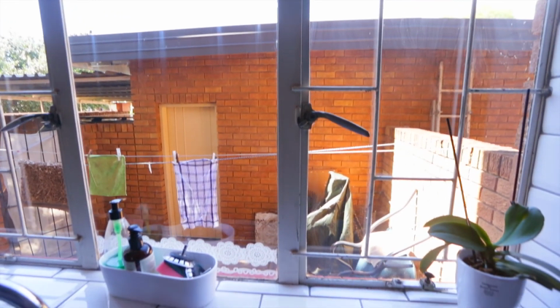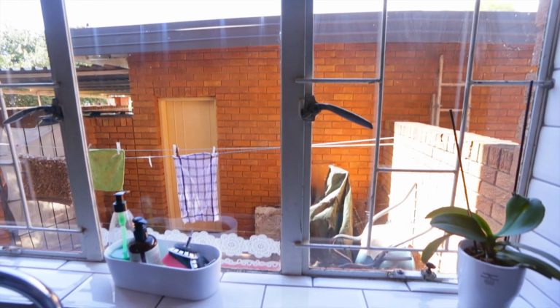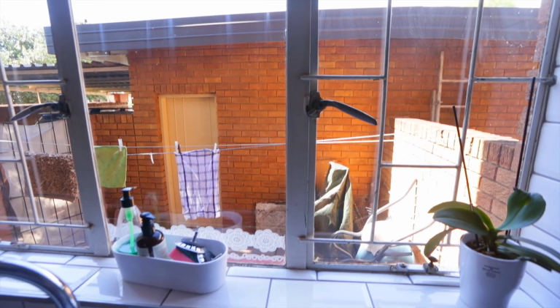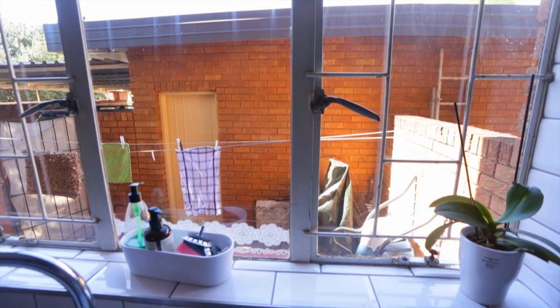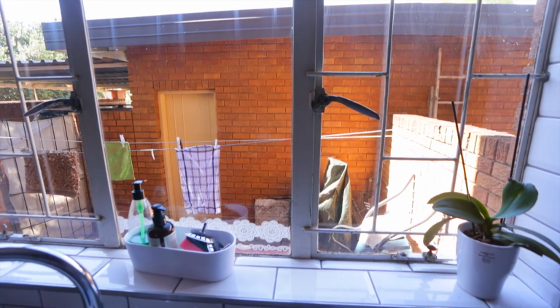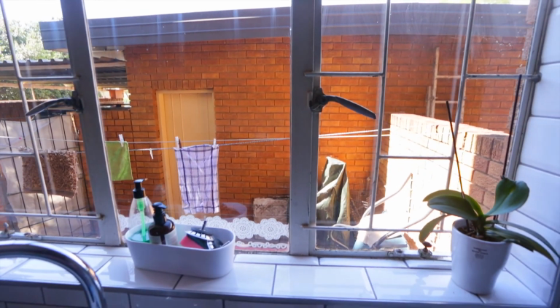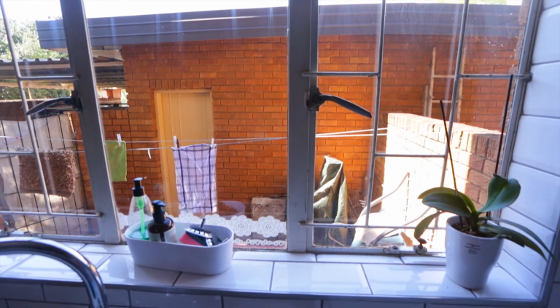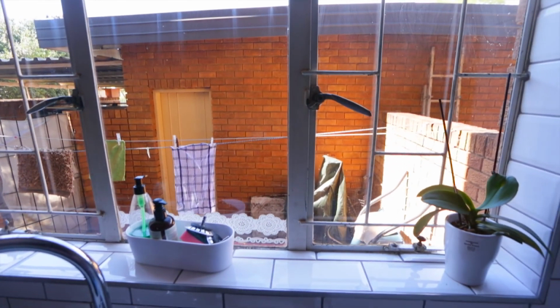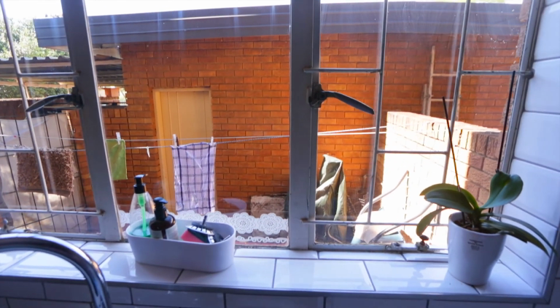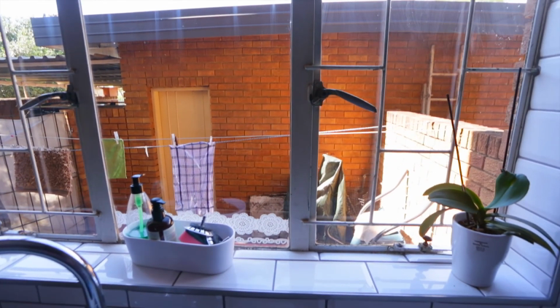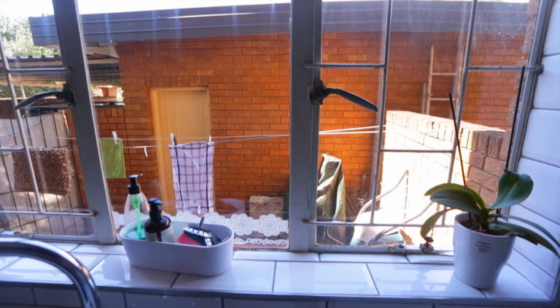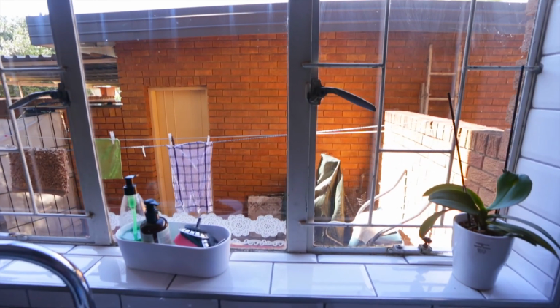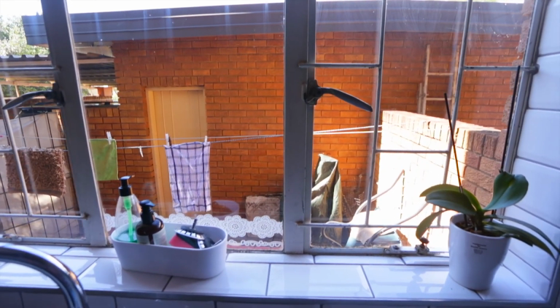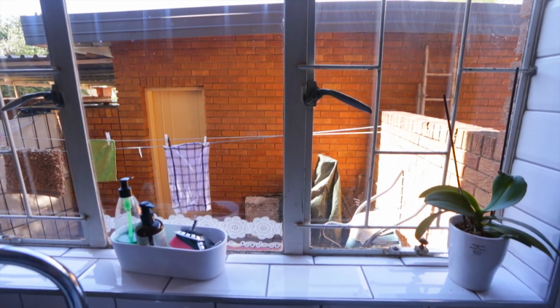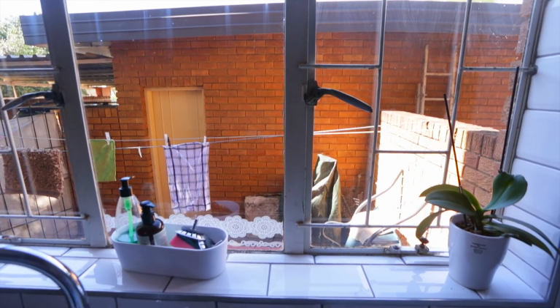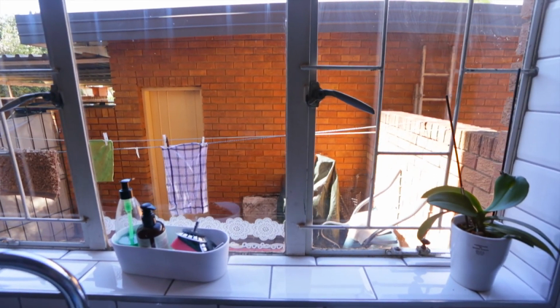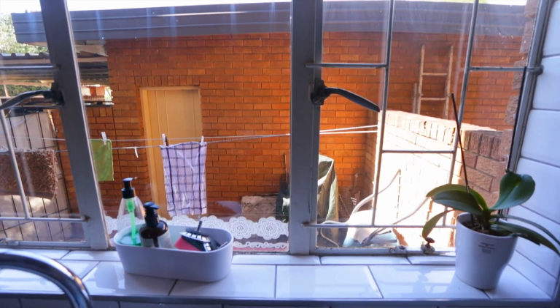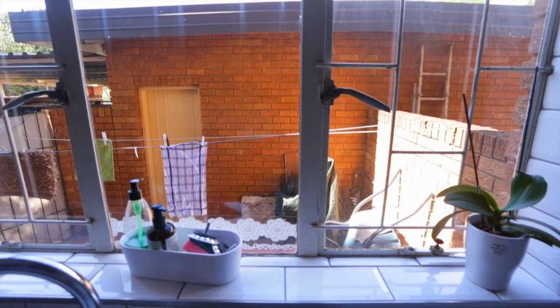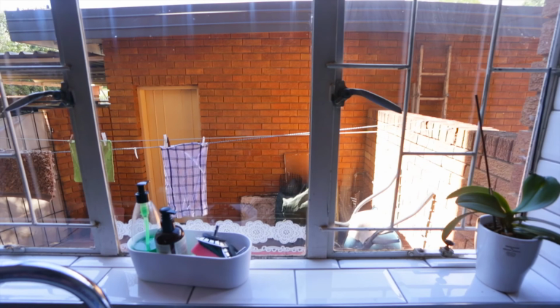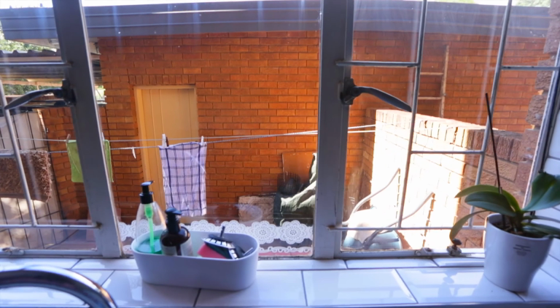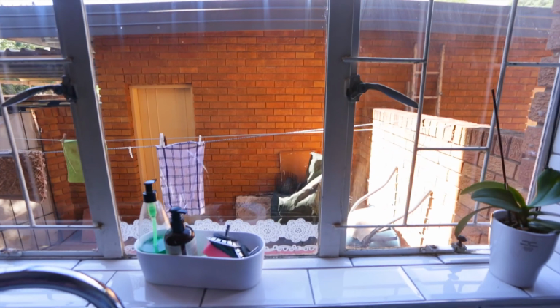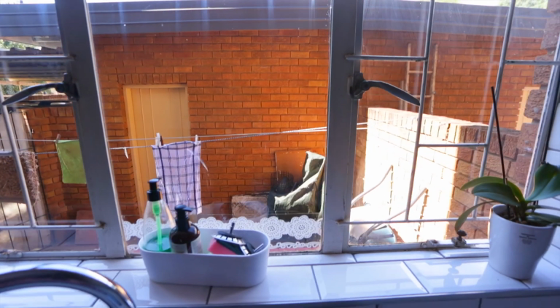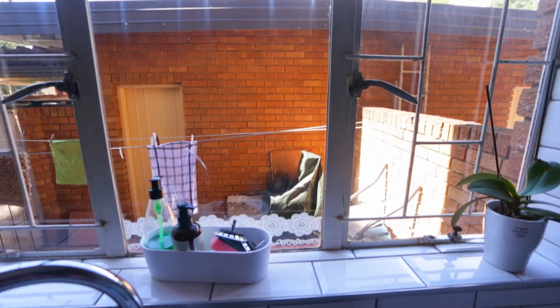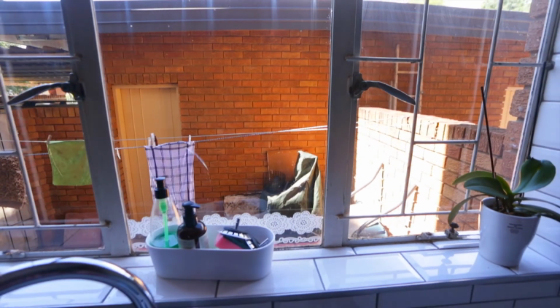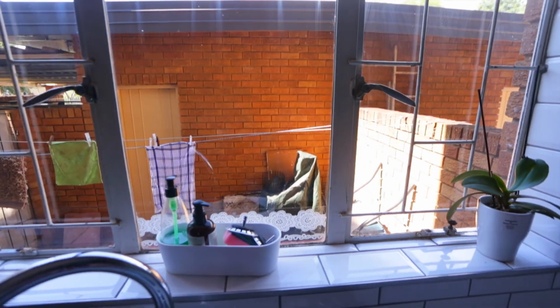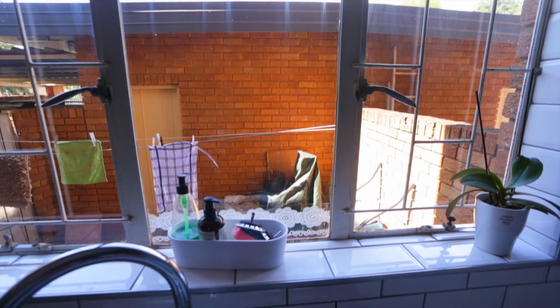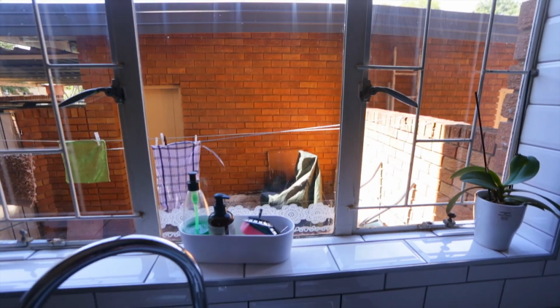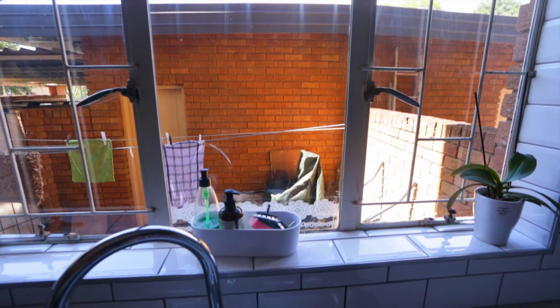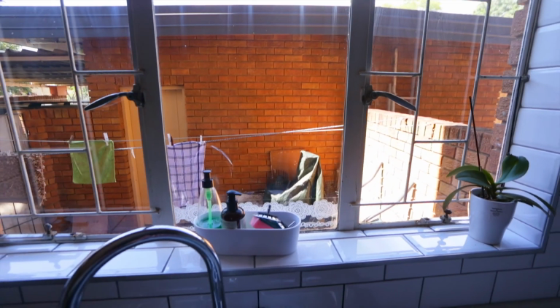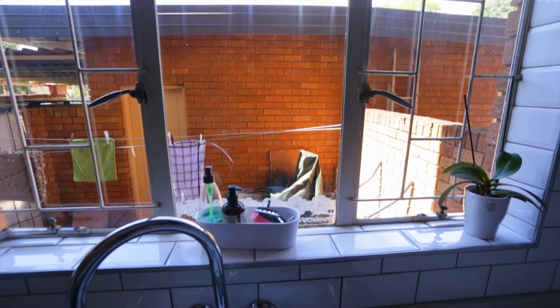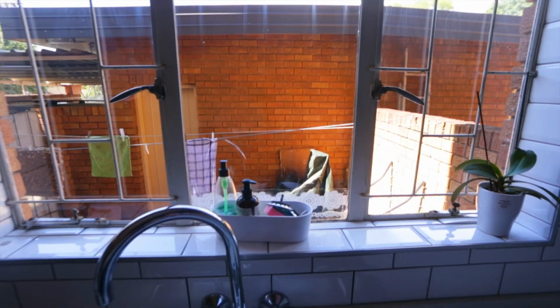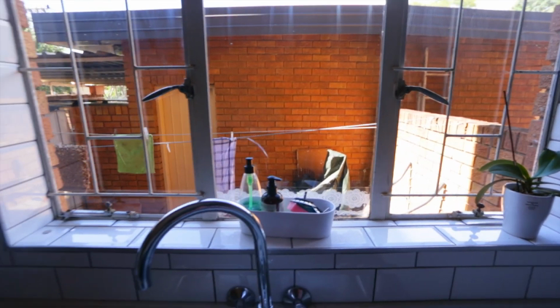From here you can look over your laundry area. That door at the back goes into your garage, and then the neighbours would be to the right-hand side over there.